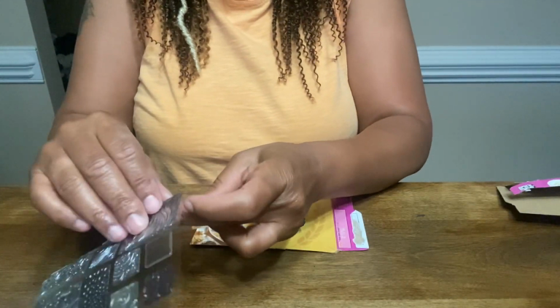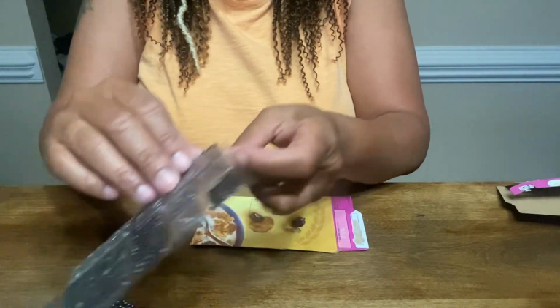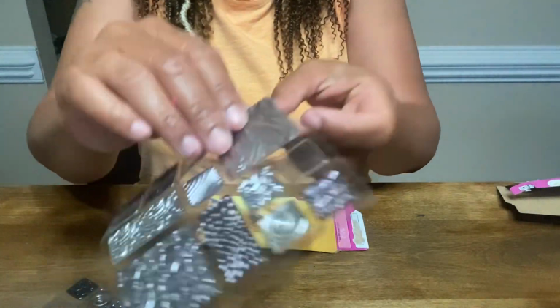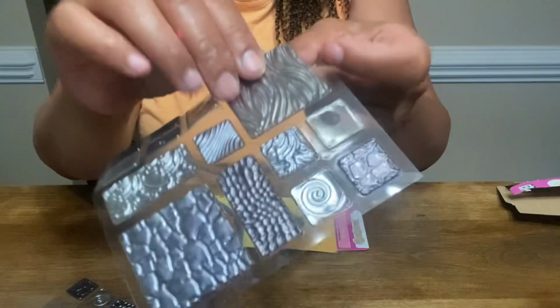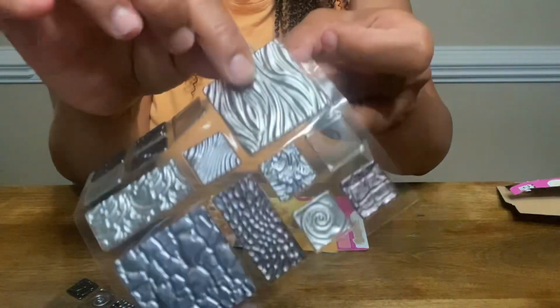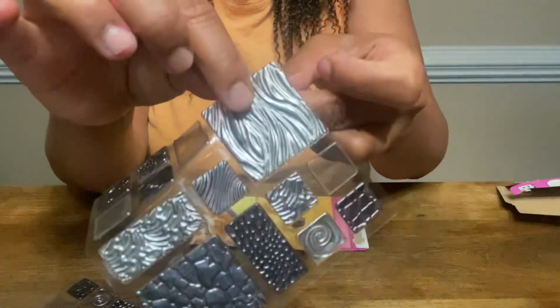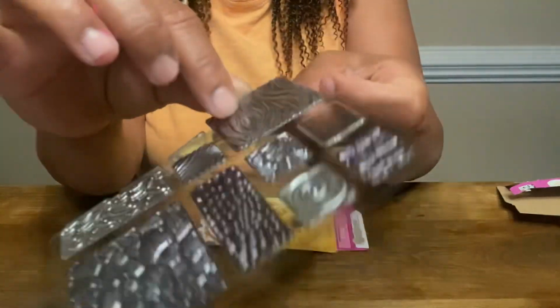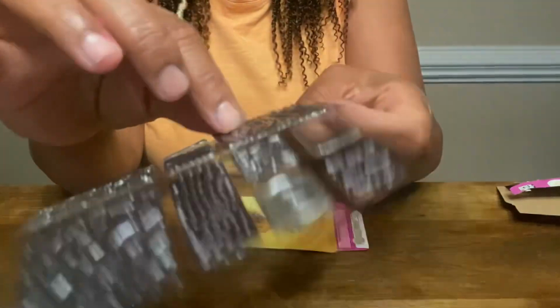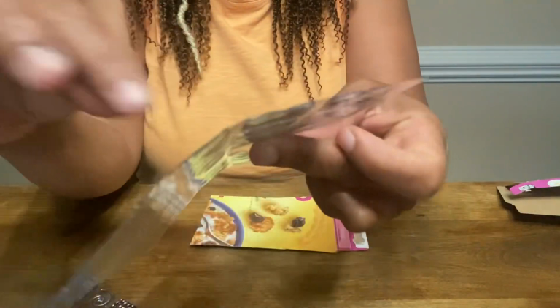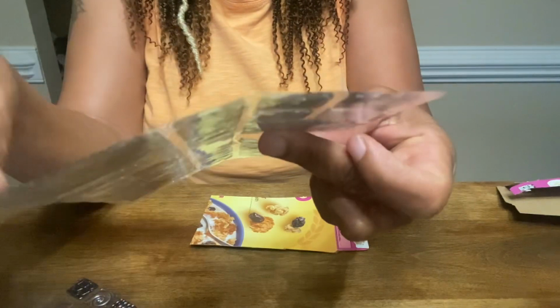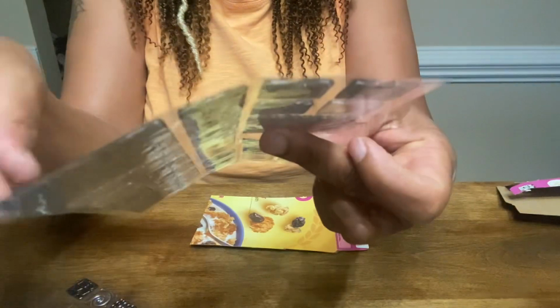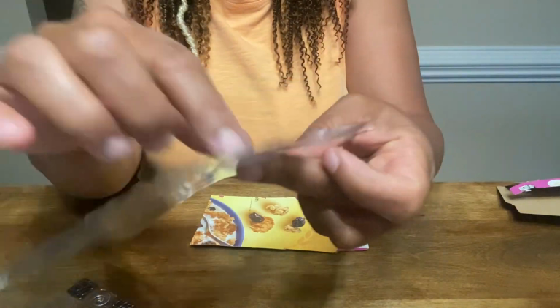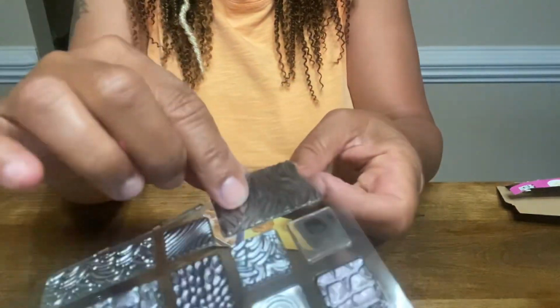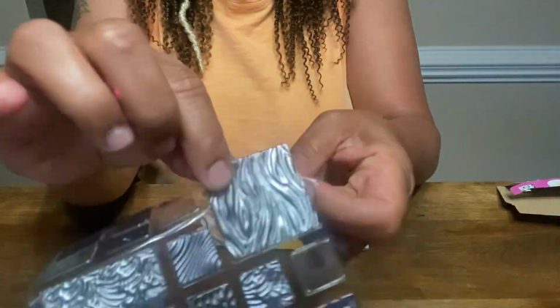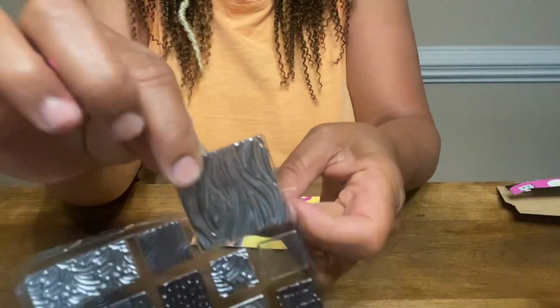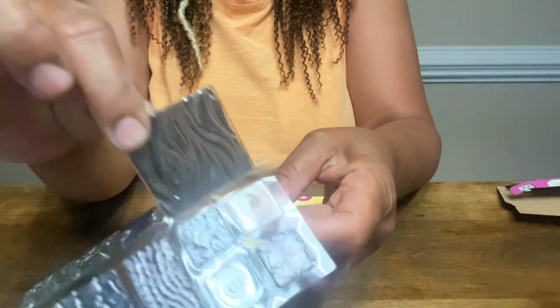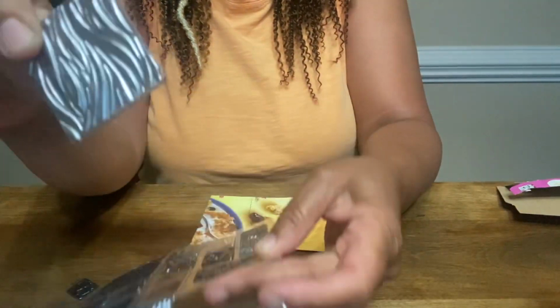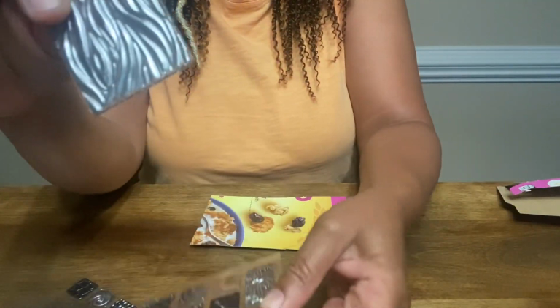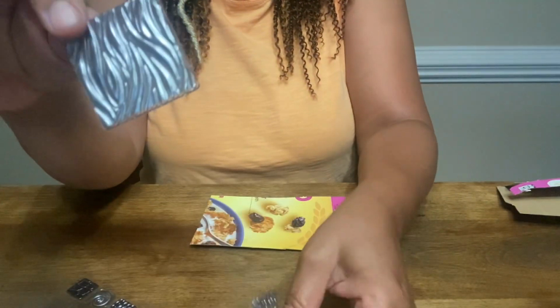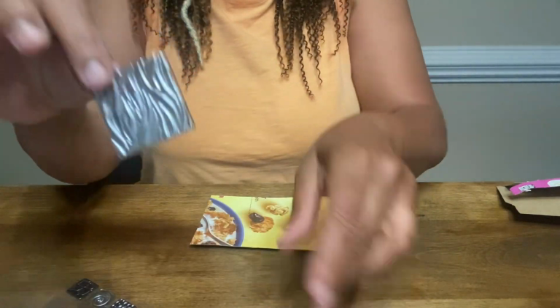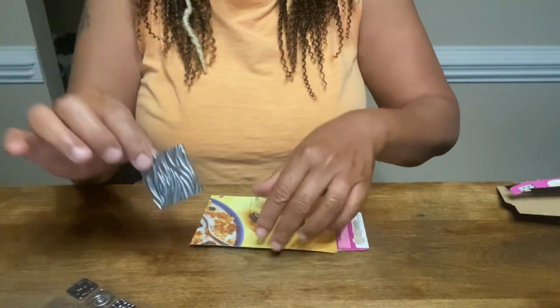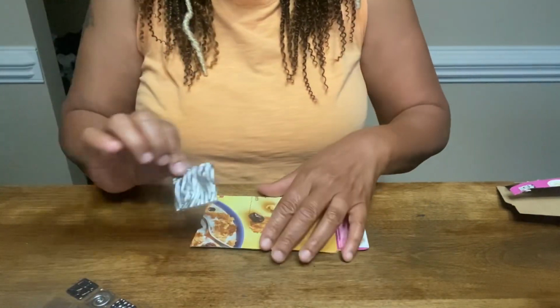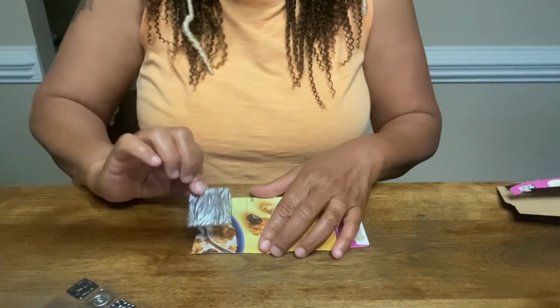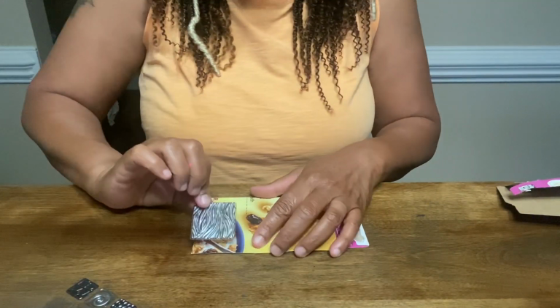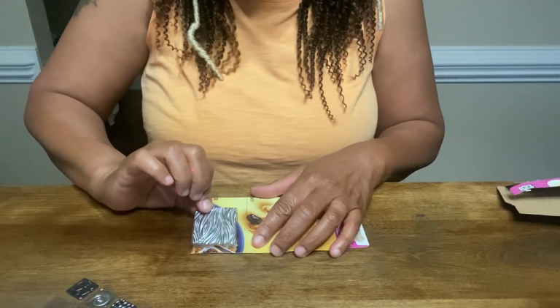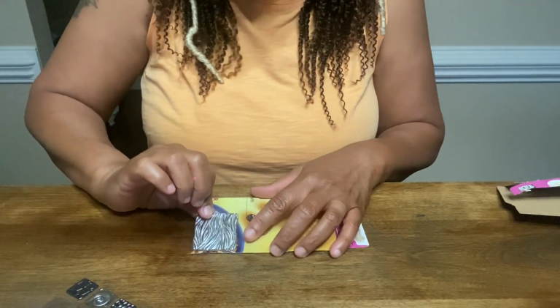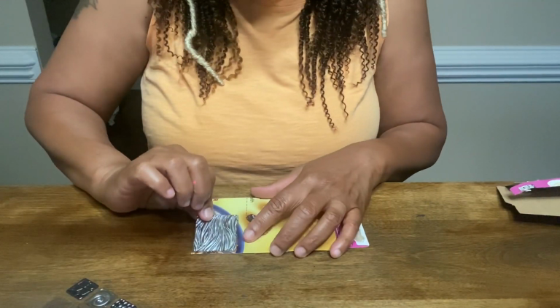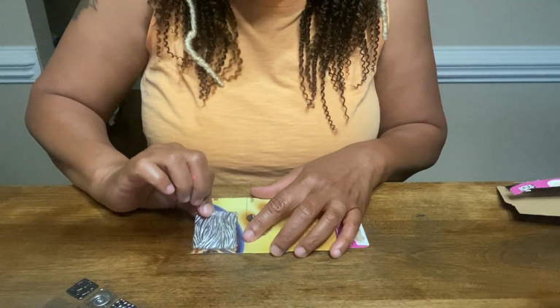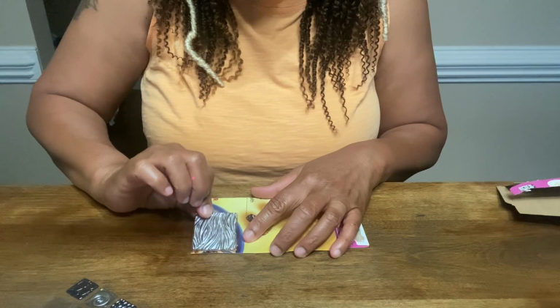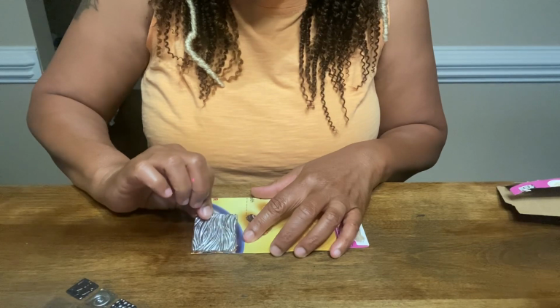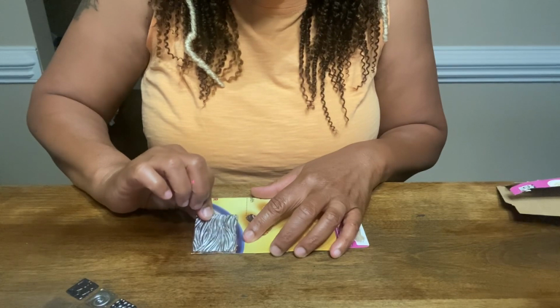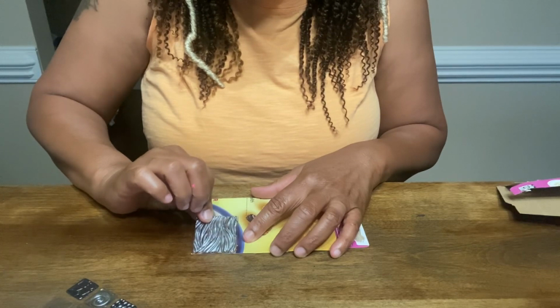I've already decided I'm going to use this wave shape, so these are going to be kind of large size earrings. We'll be painting the cardboard.